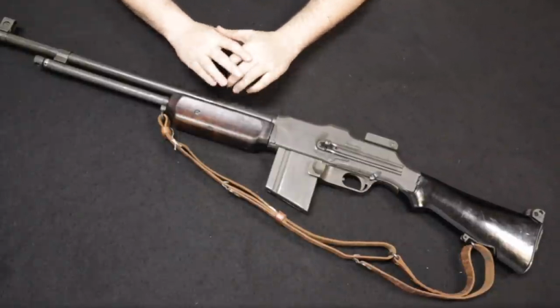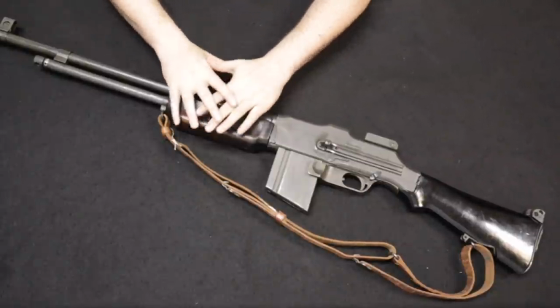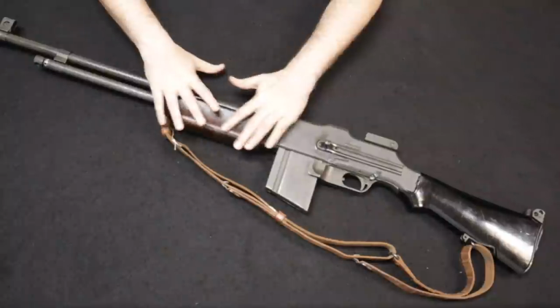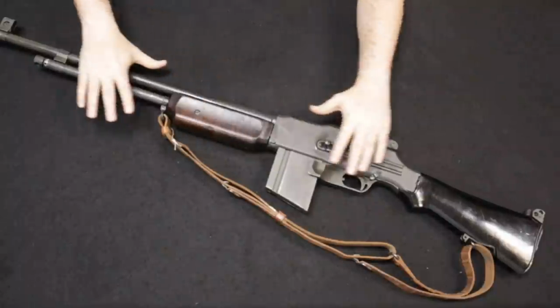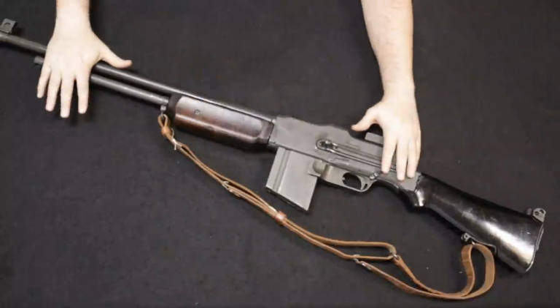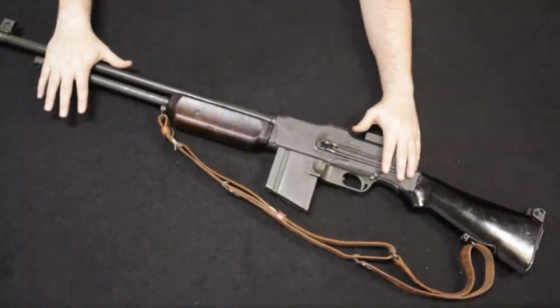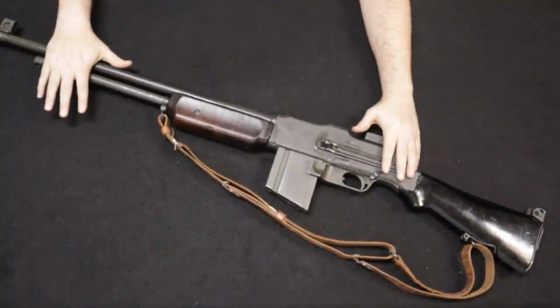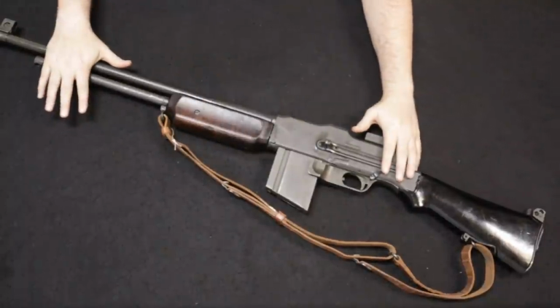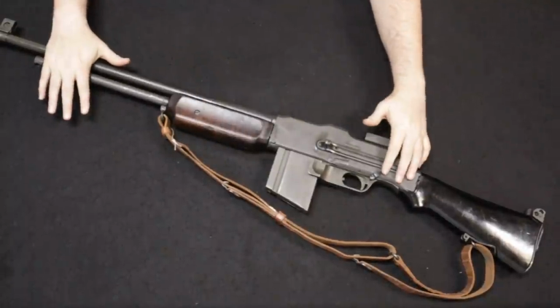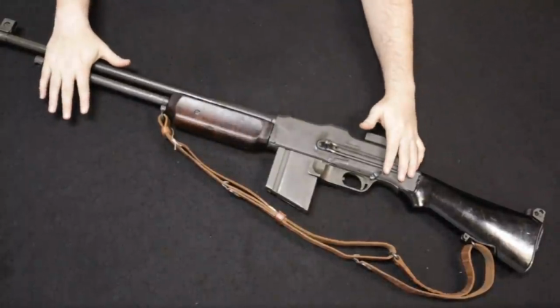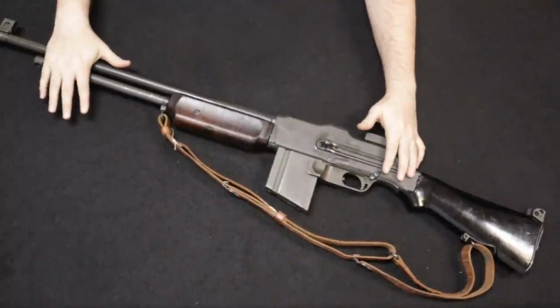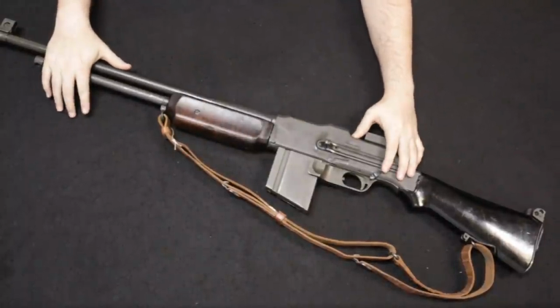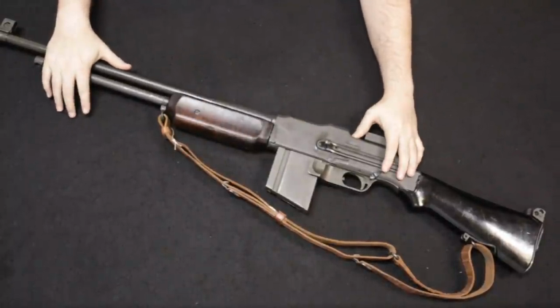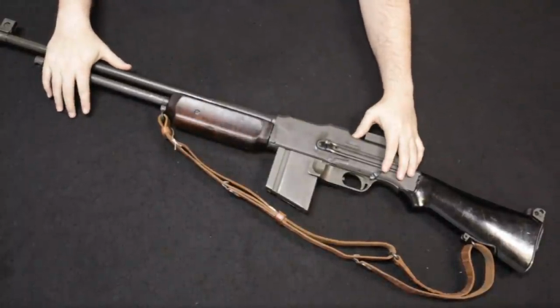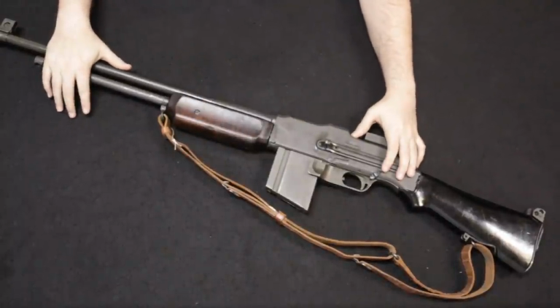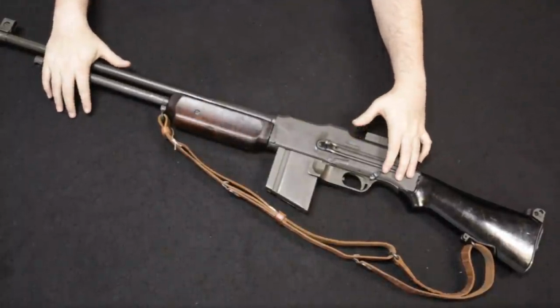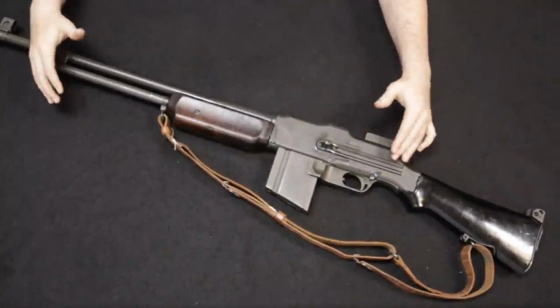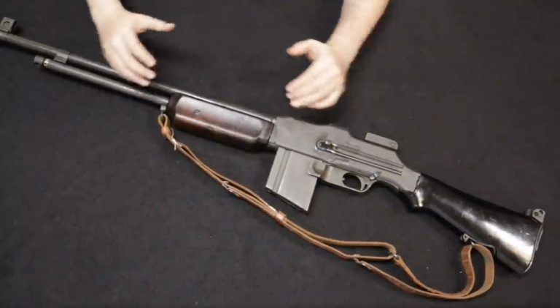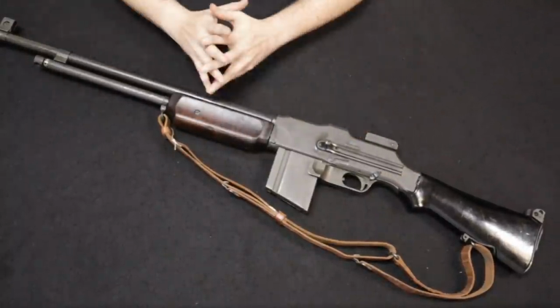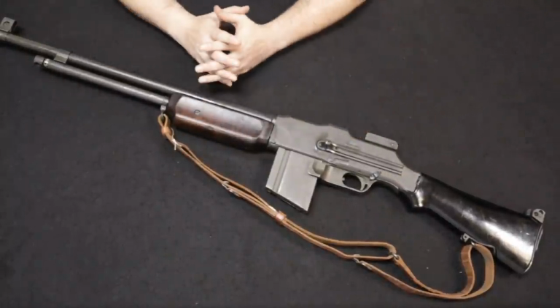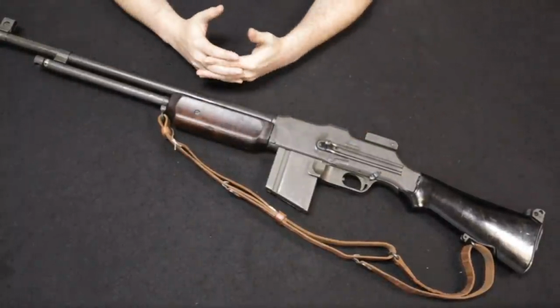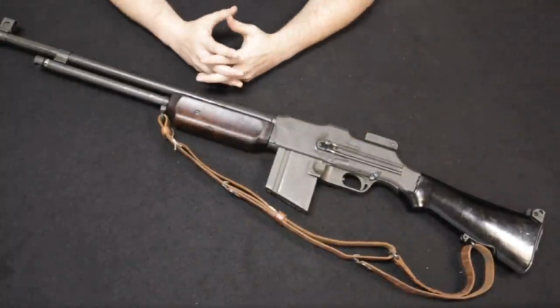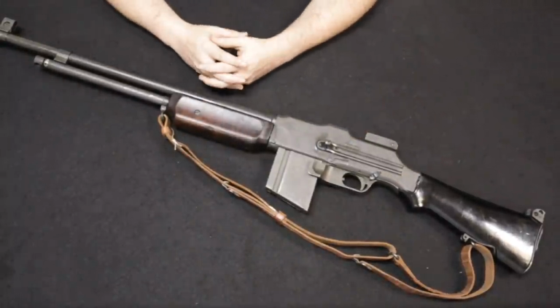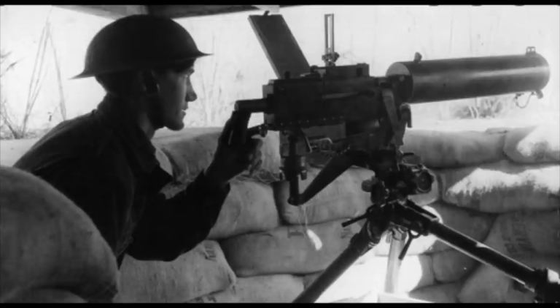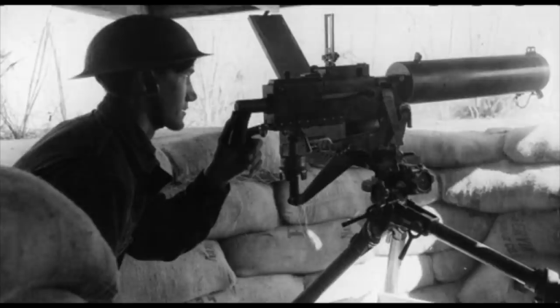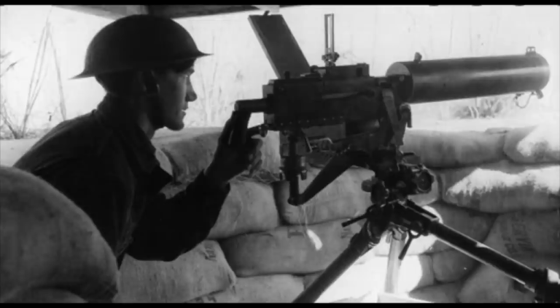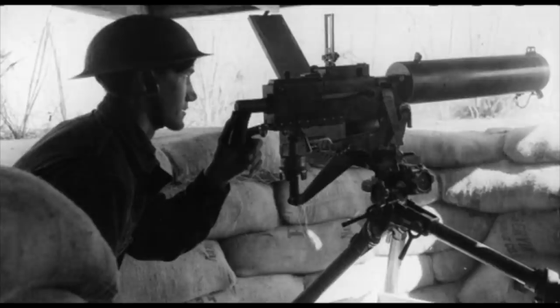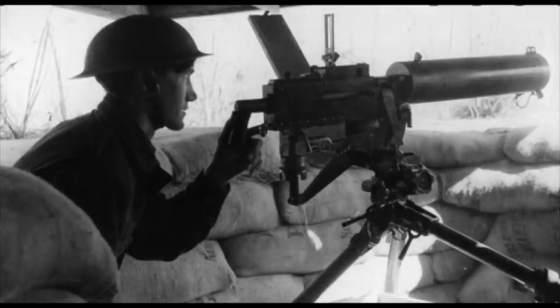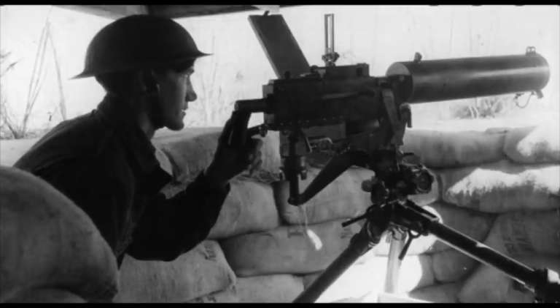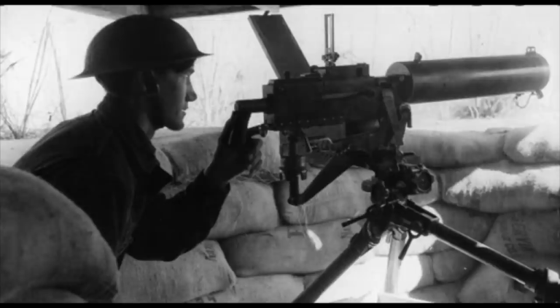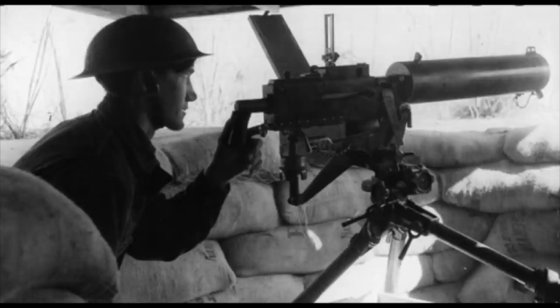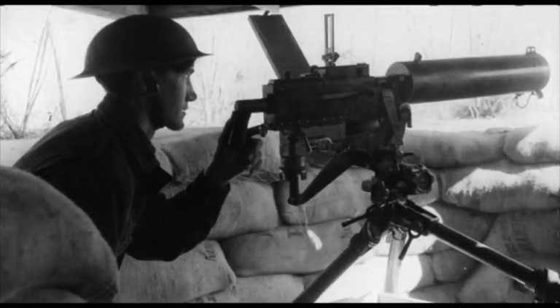The first design was this variation — the BAR, the Browning Automatic Rifle — and the second being what would later be adopted as the 1917 water-cooled machine gun.